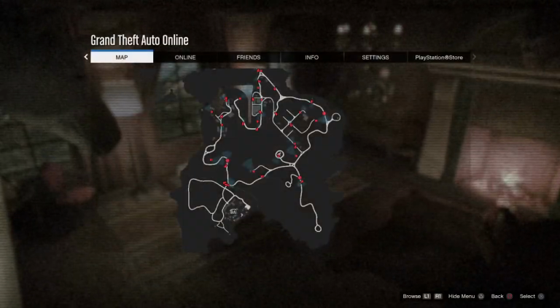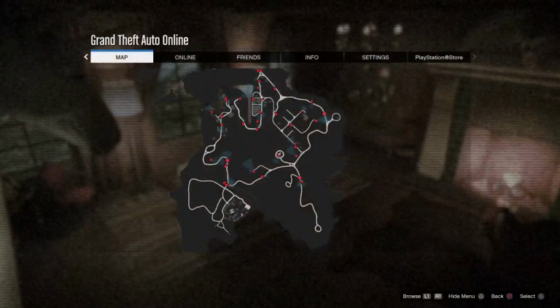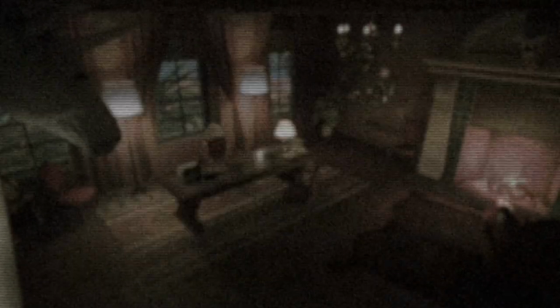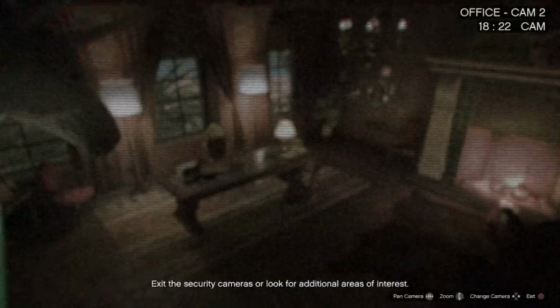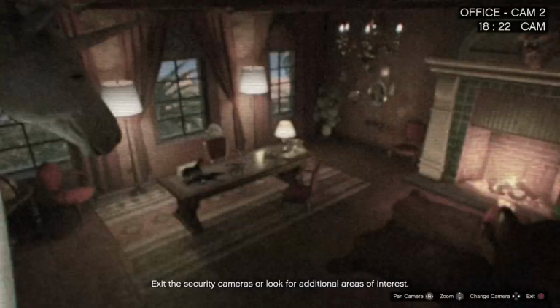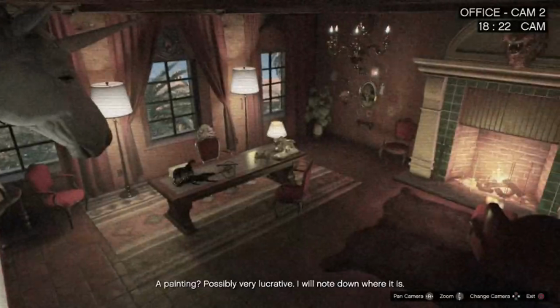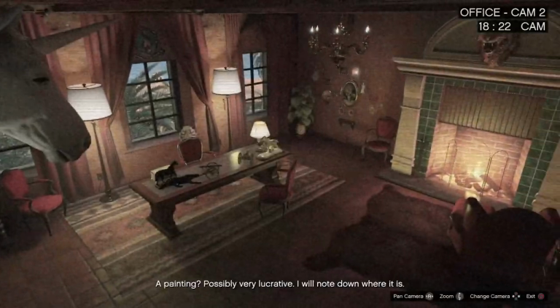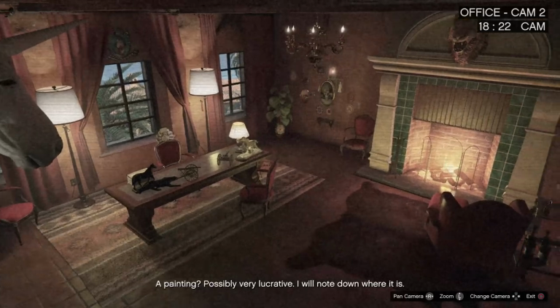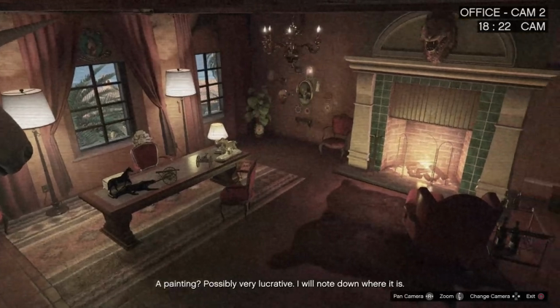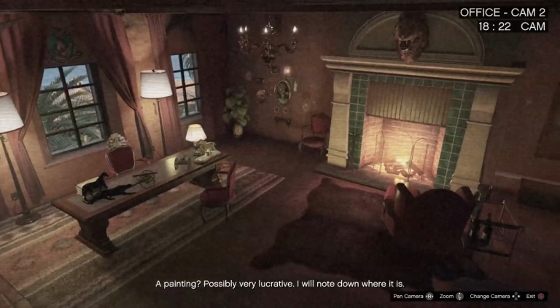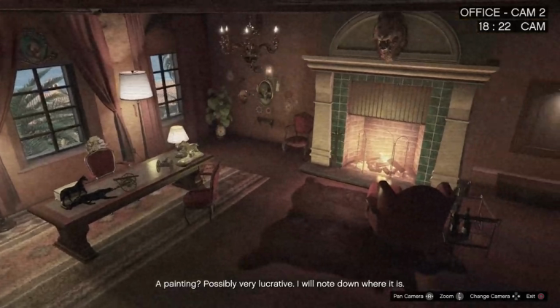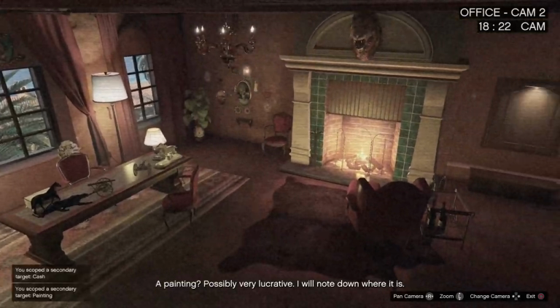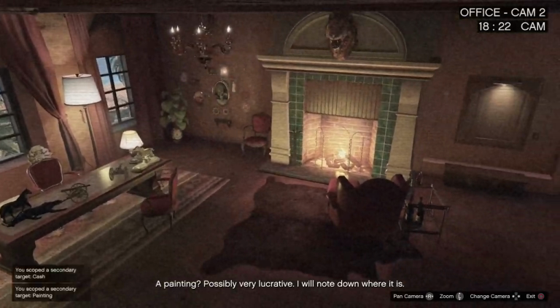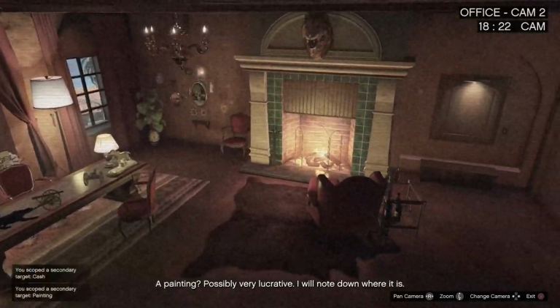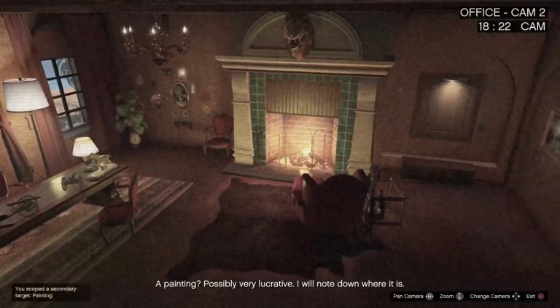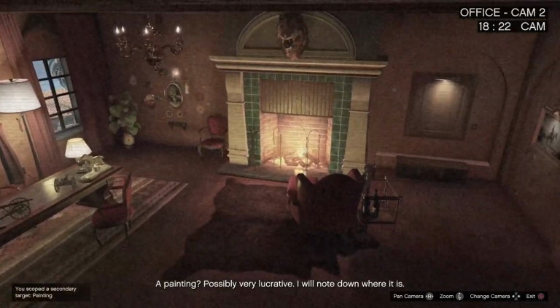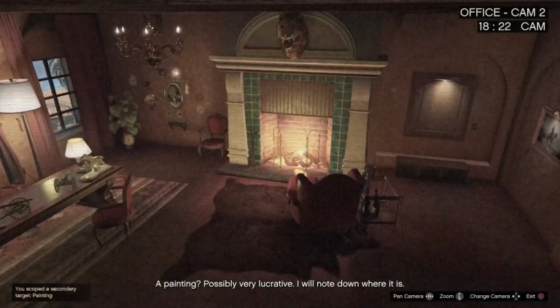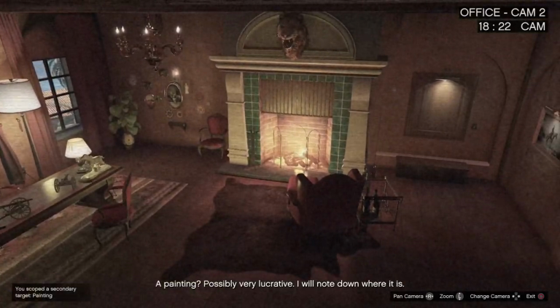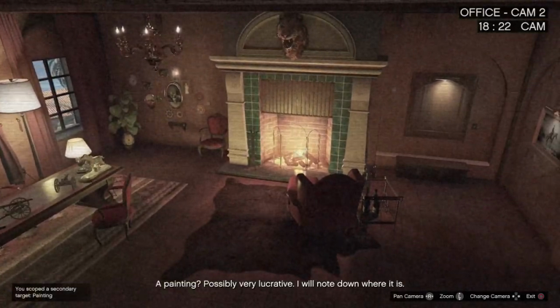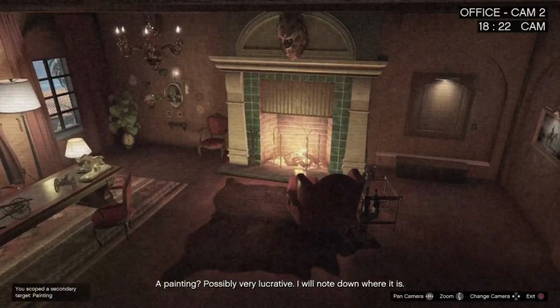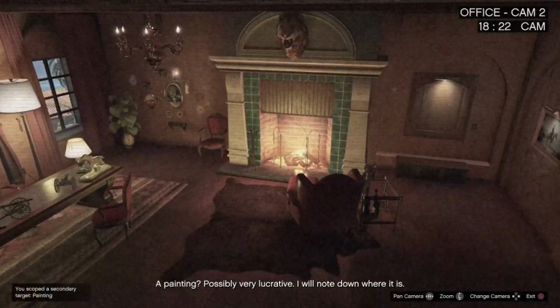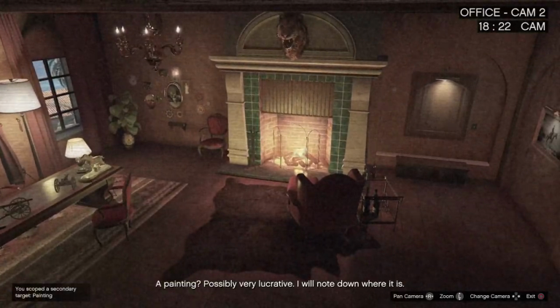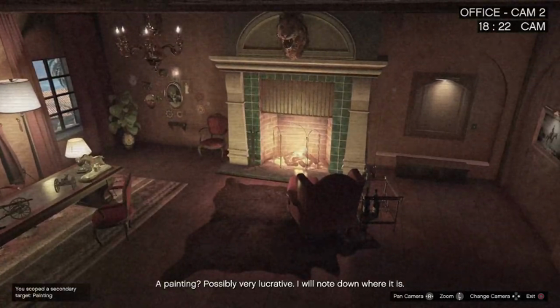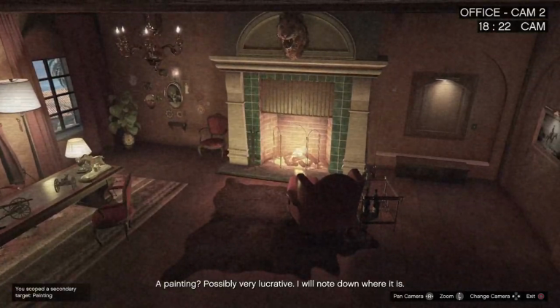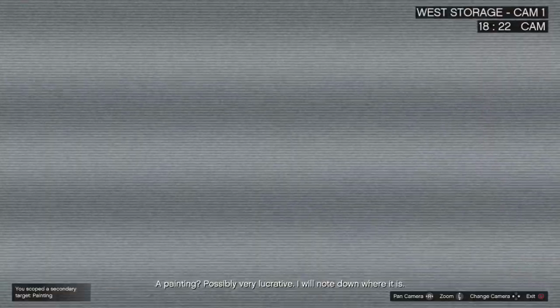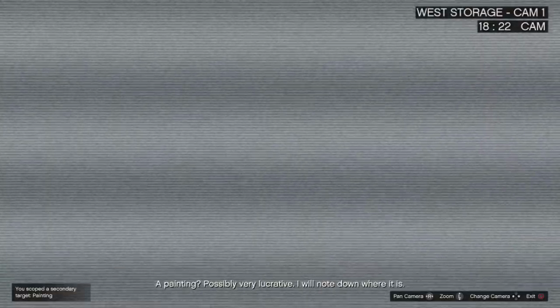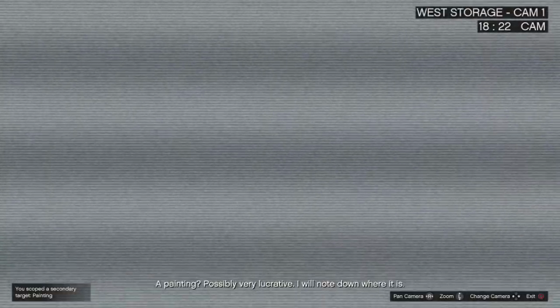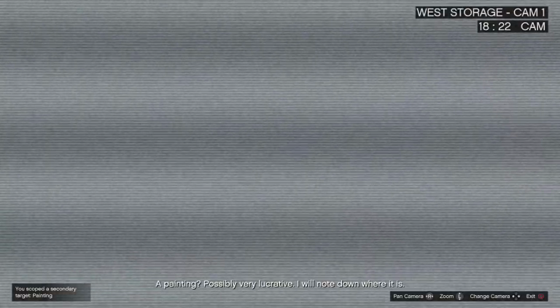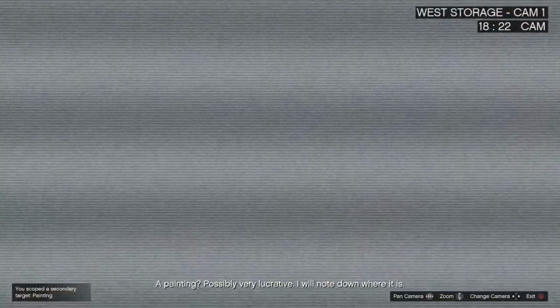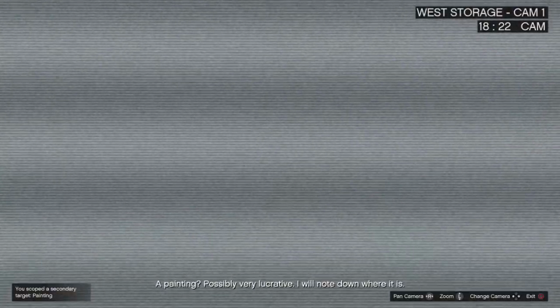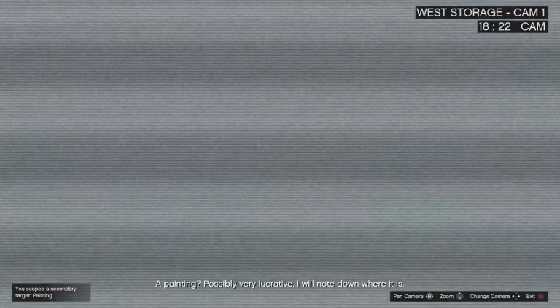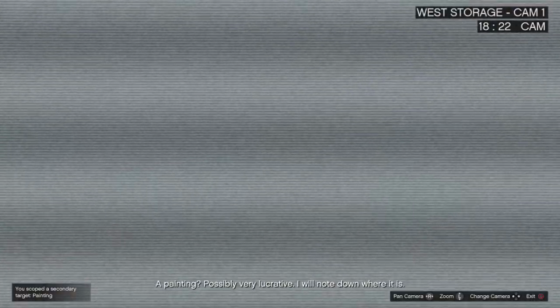A painting? Possibly very lucrative. I will note down where it is.